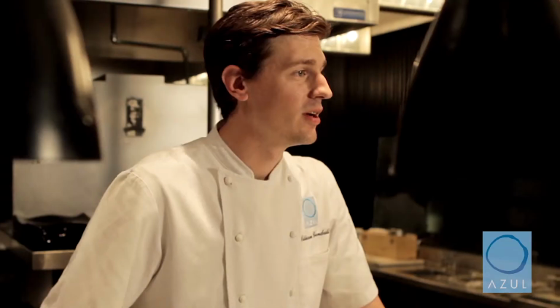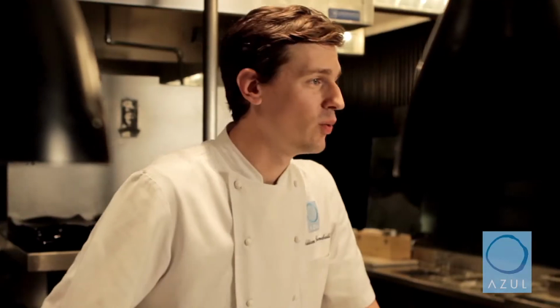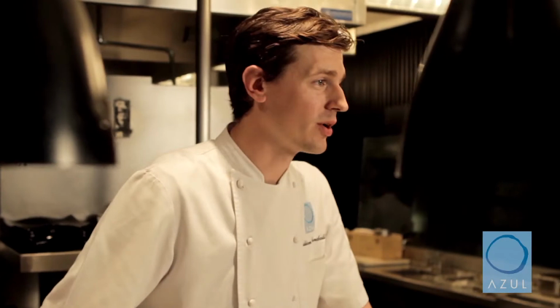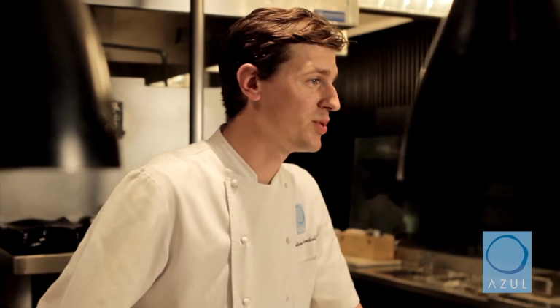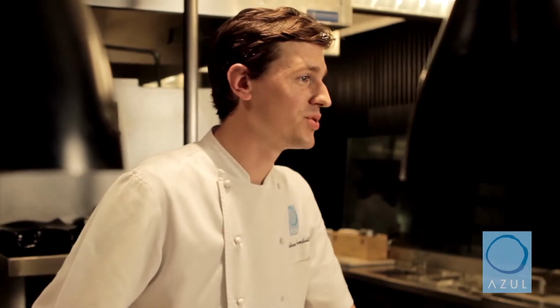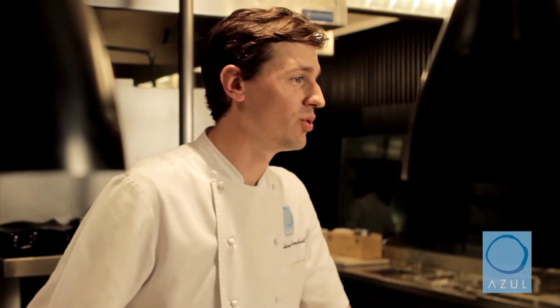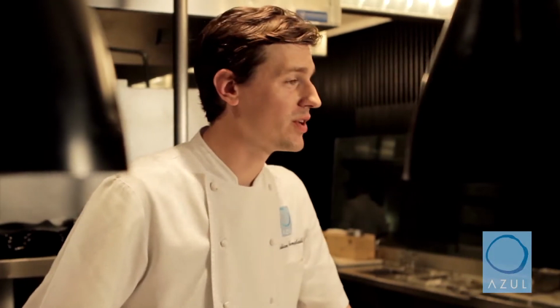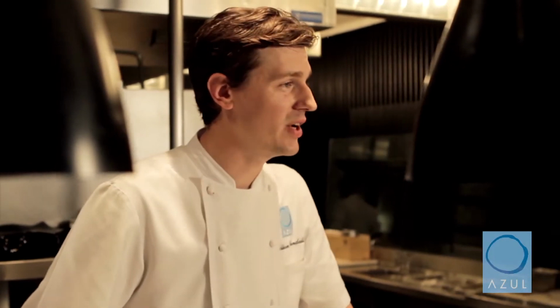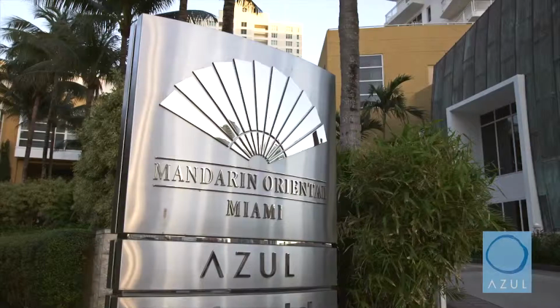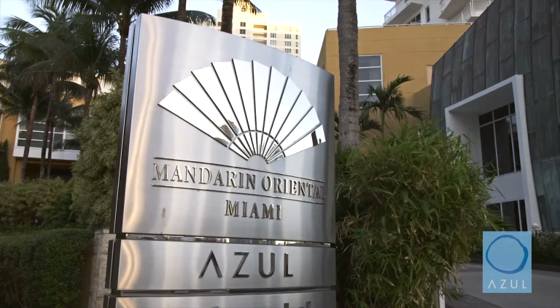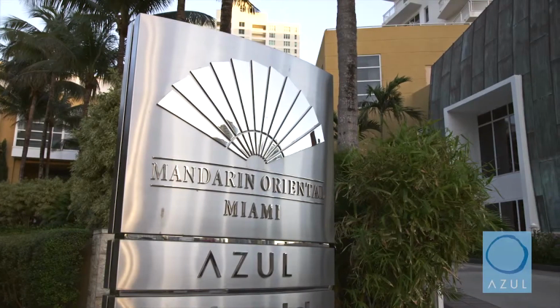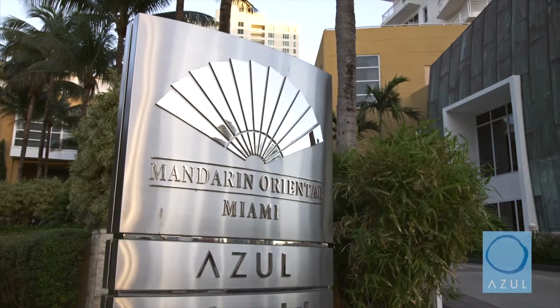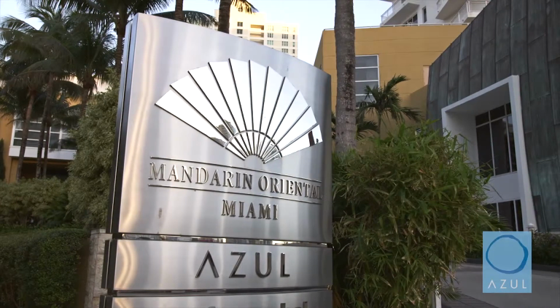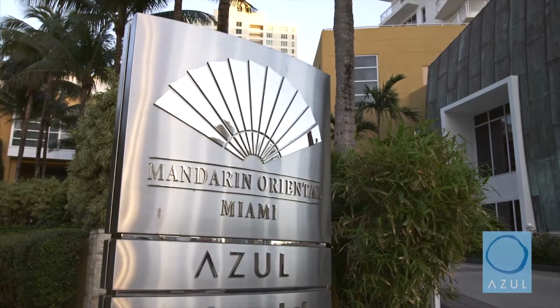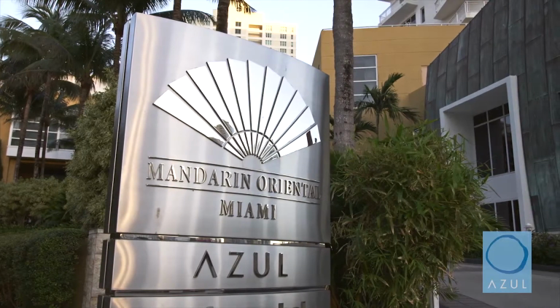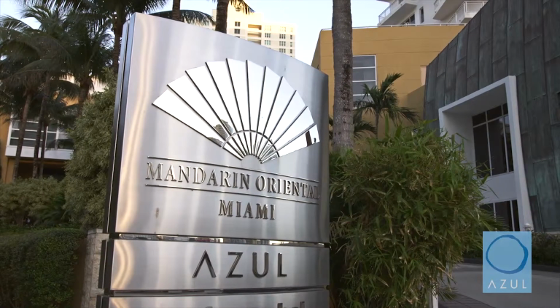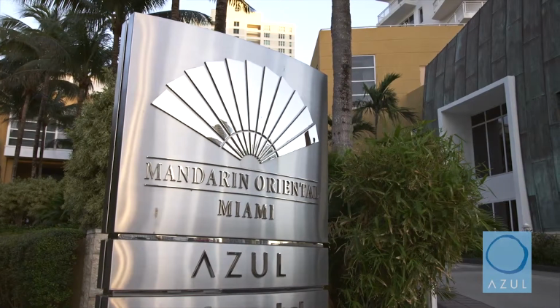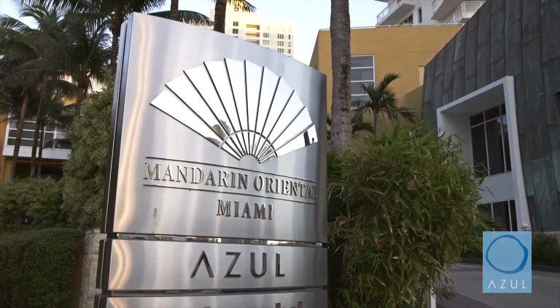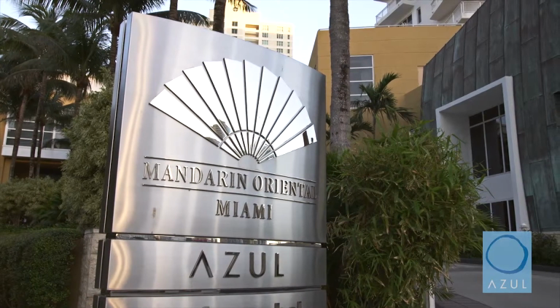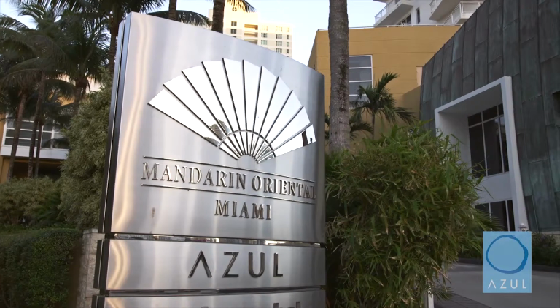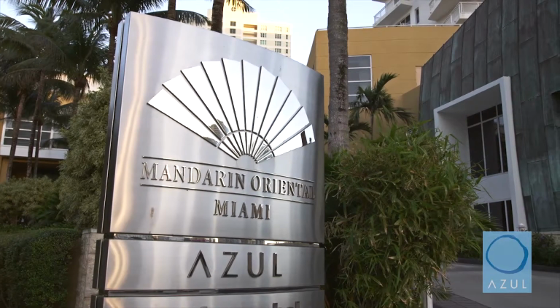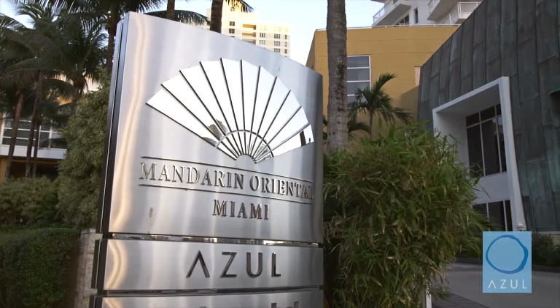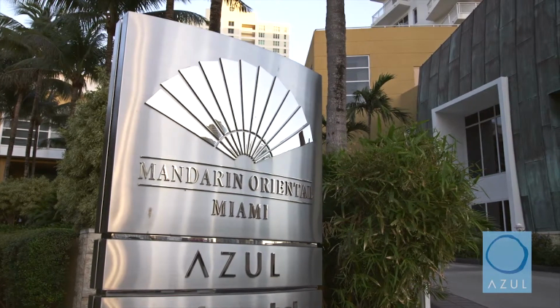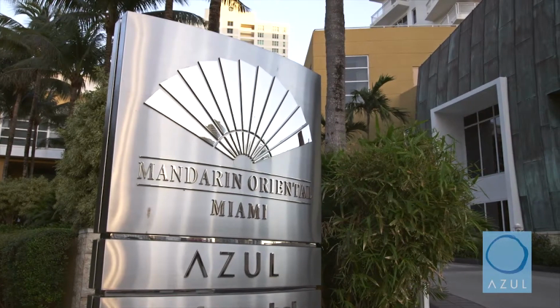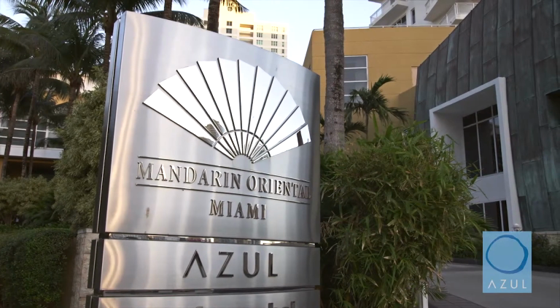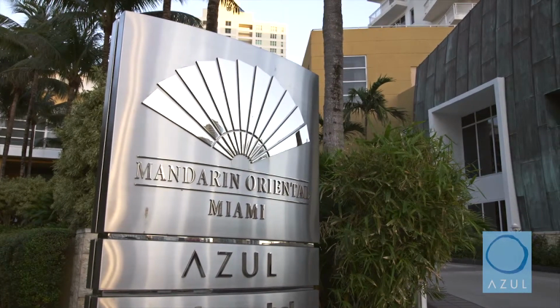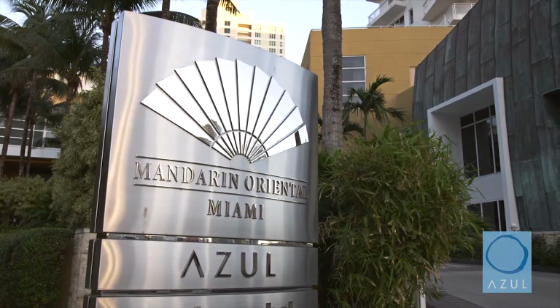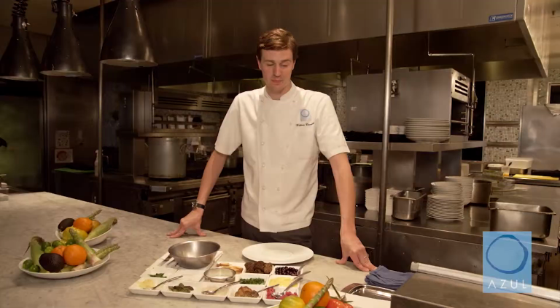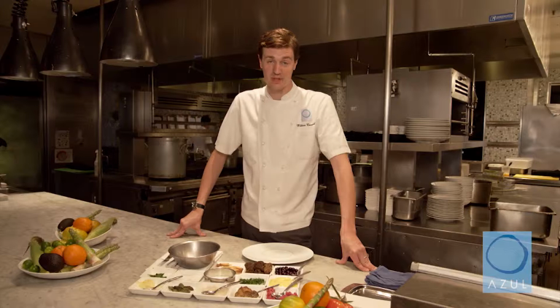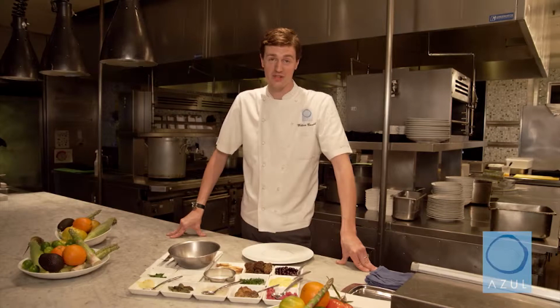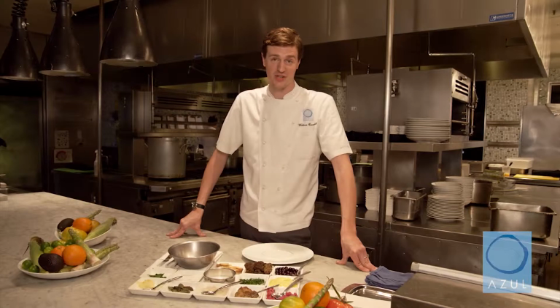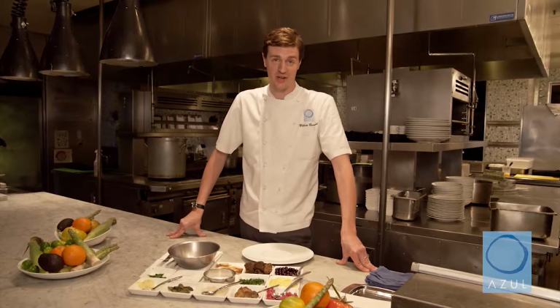Welcome to Azul Restaurant at the Mandarin Oriental Miami. Today we're going to prepare our spring edition of our beef tartare.